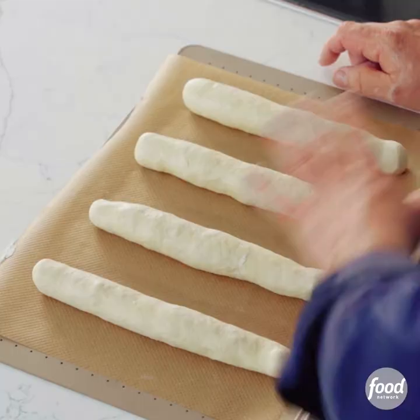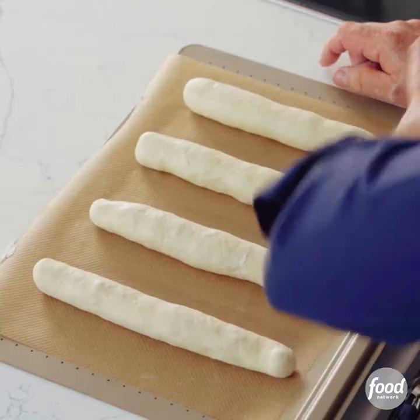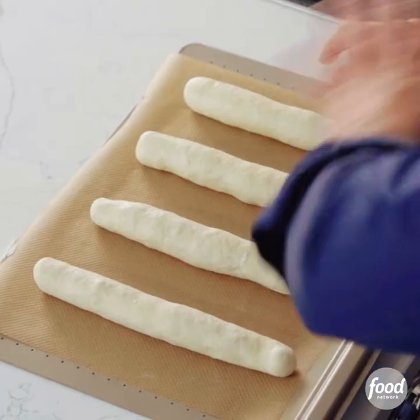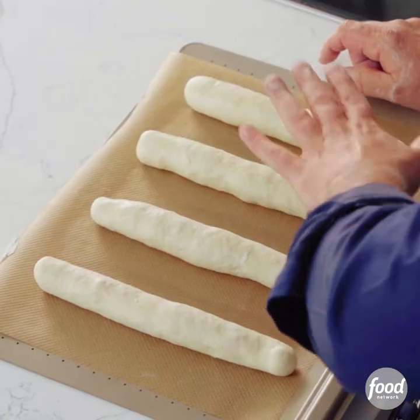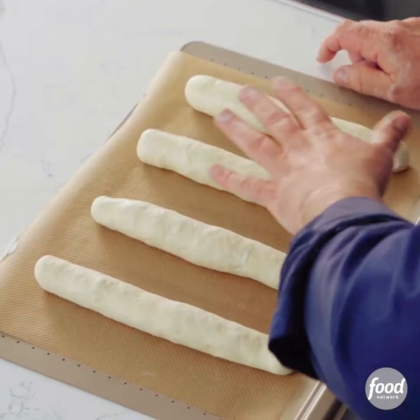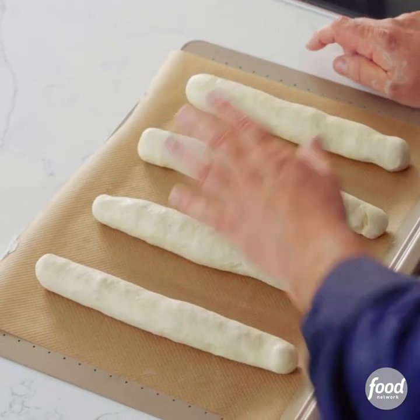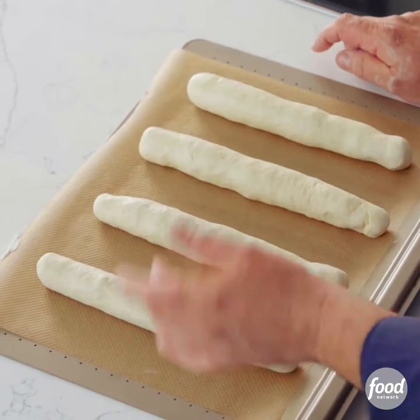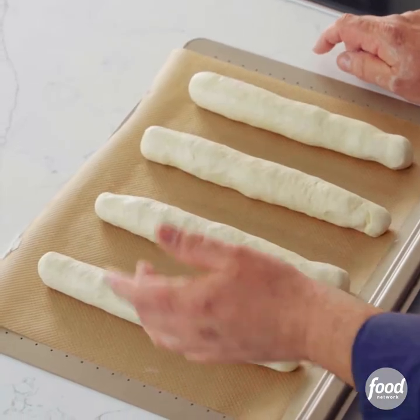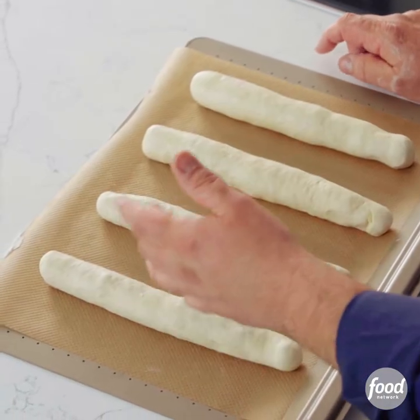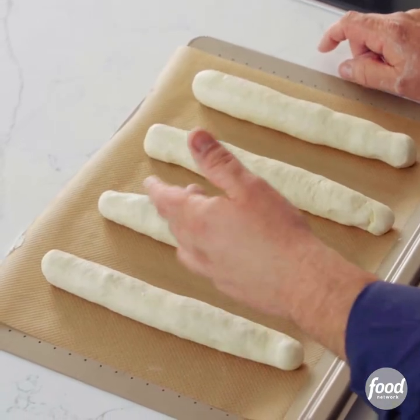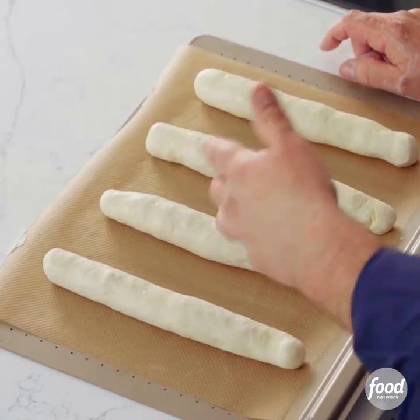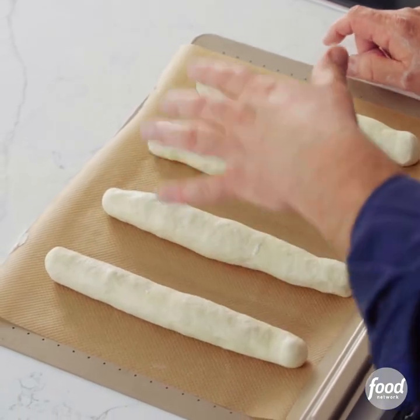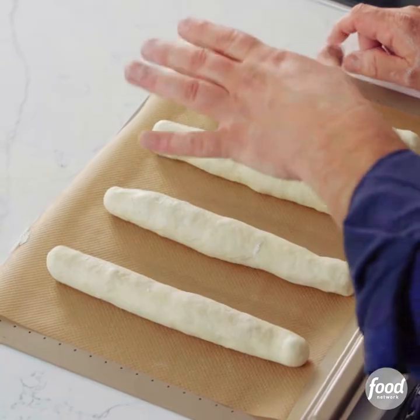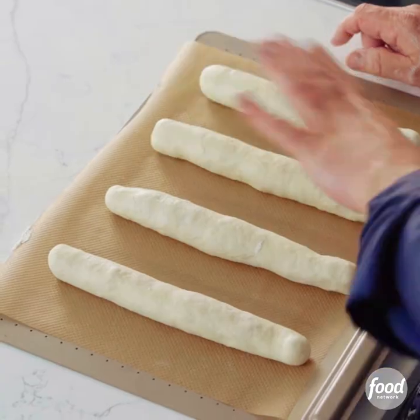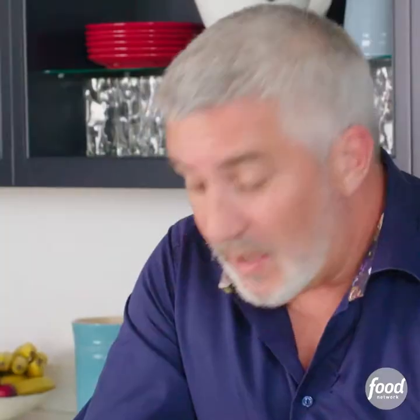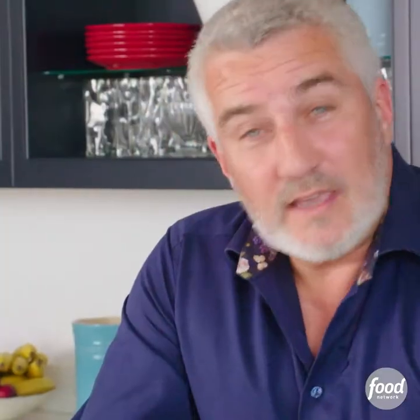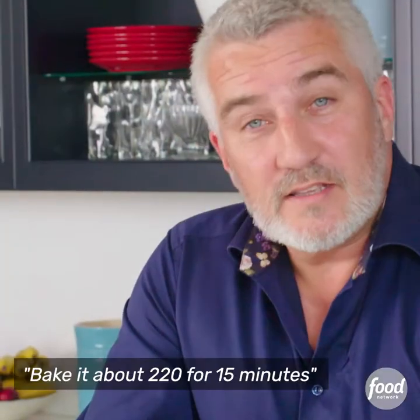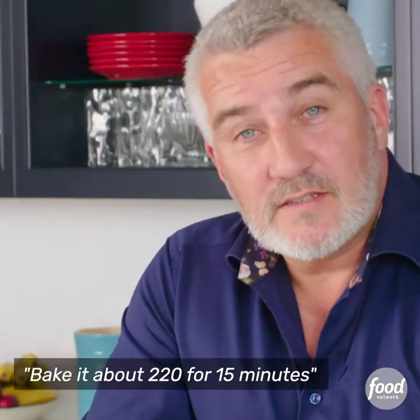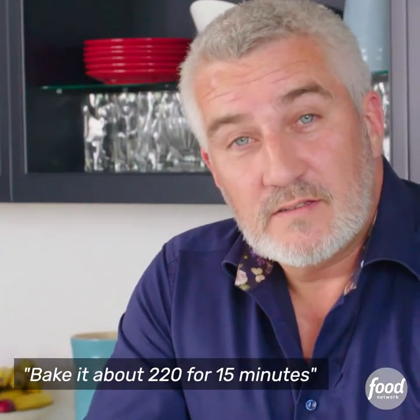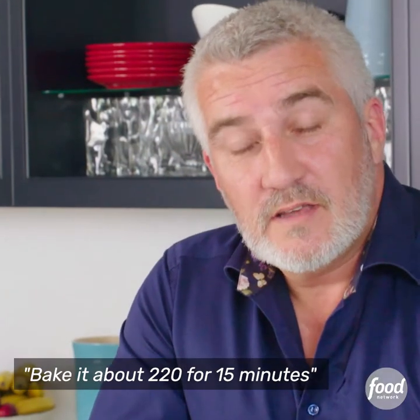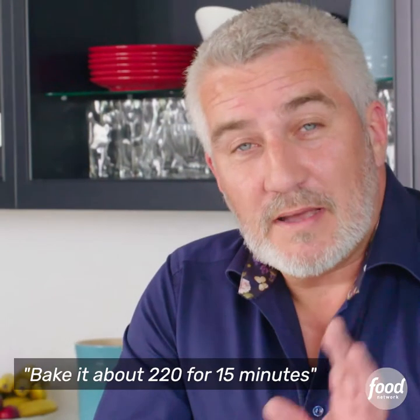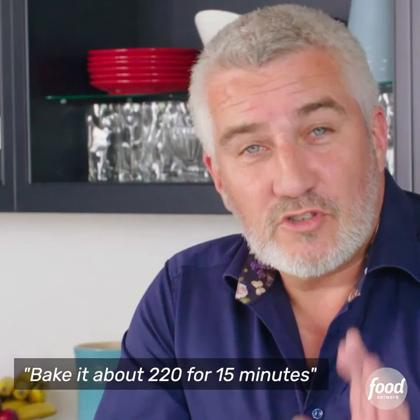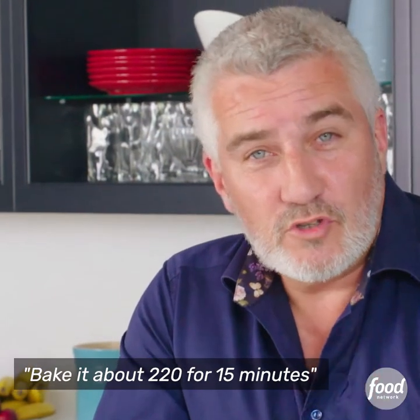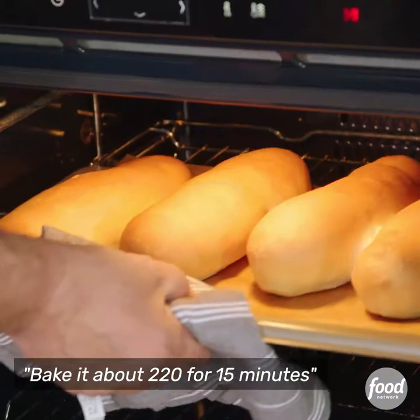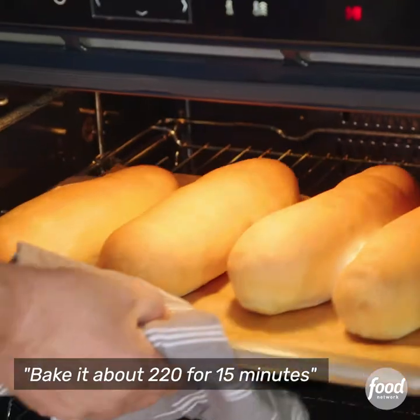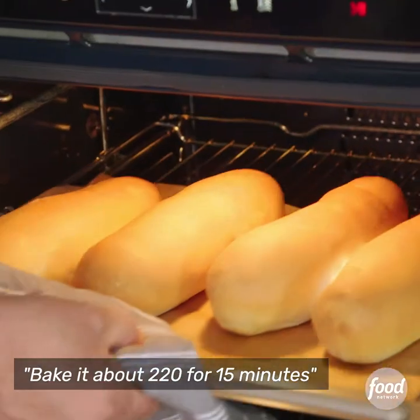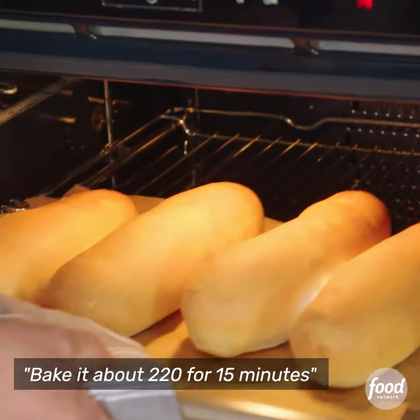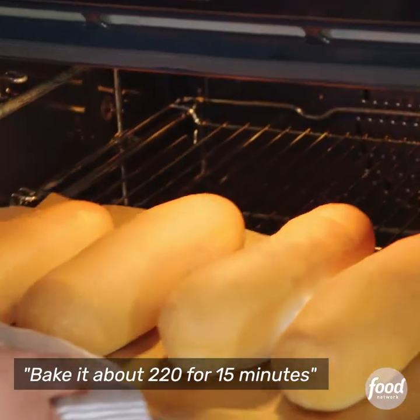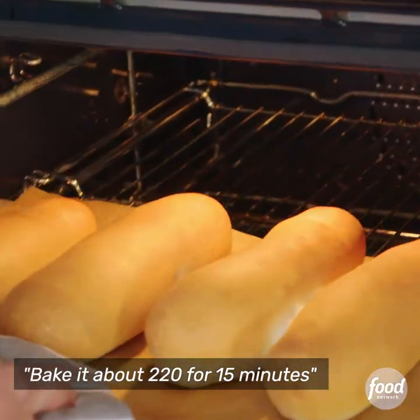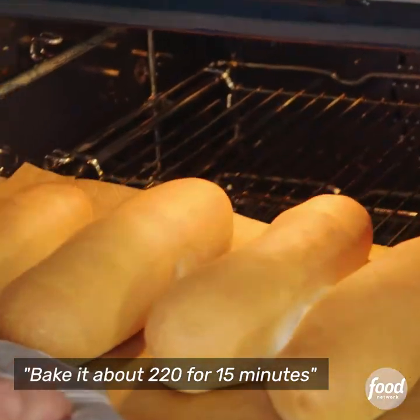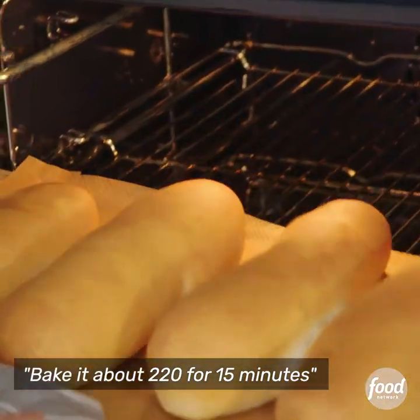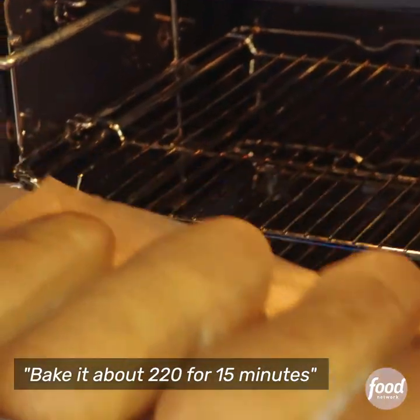So now they need to rest for about another hour, then bake at about 220 for 15 minutes.